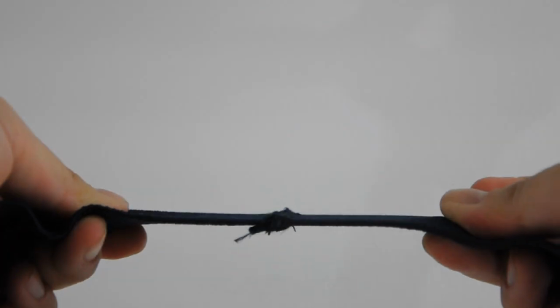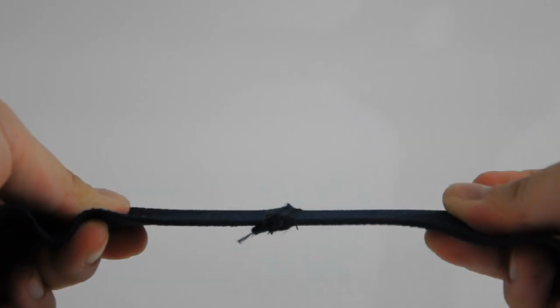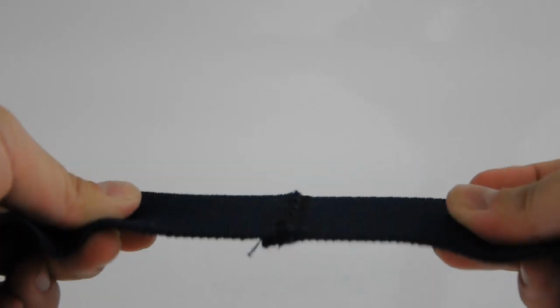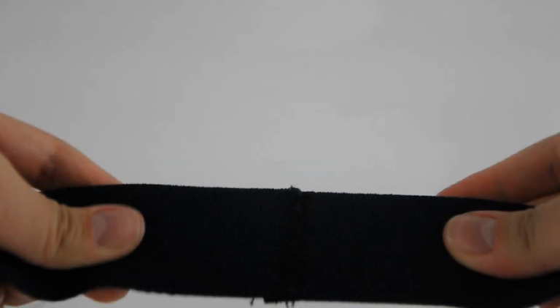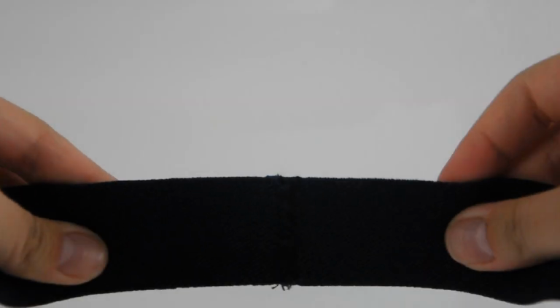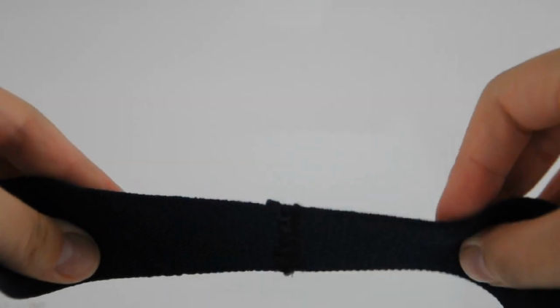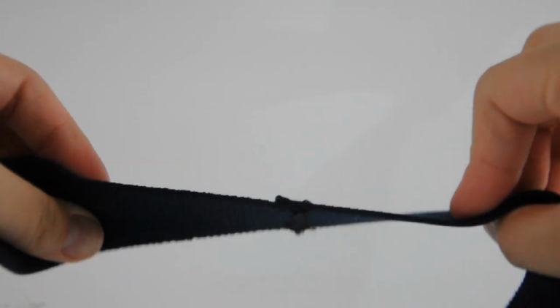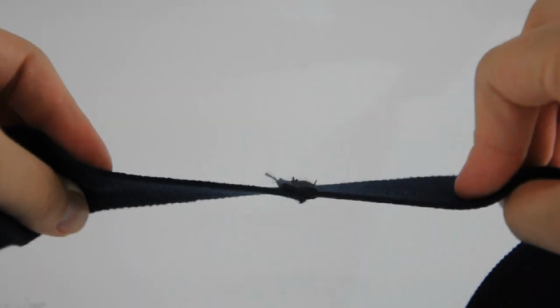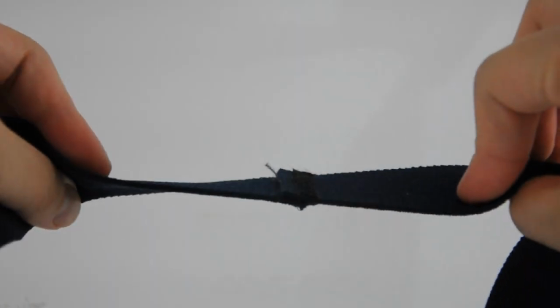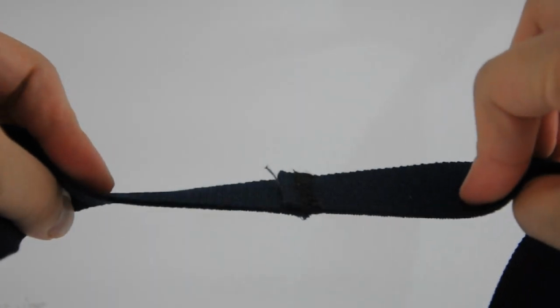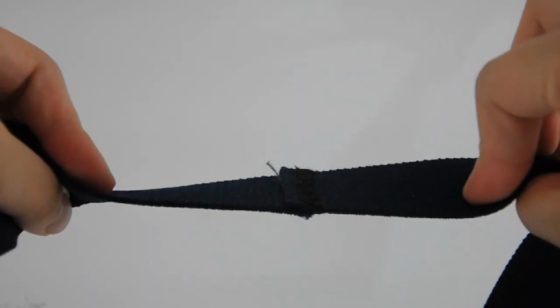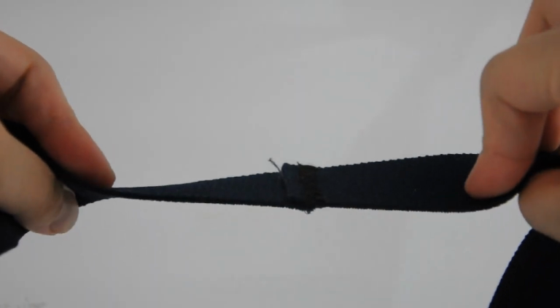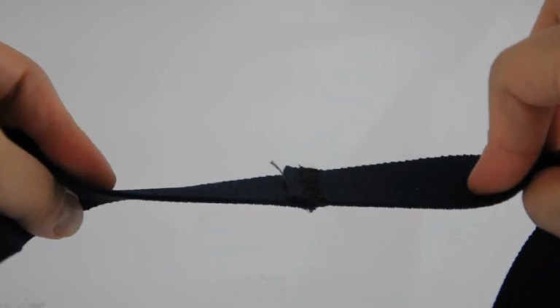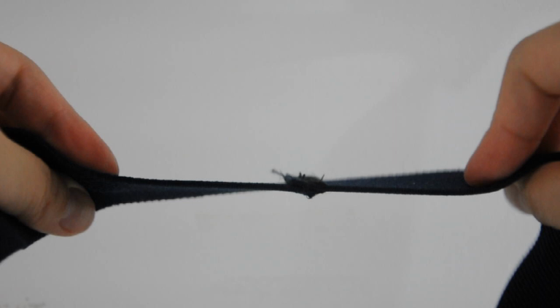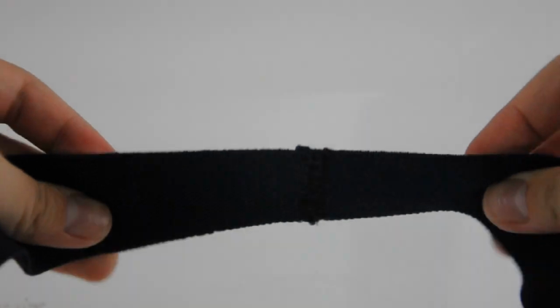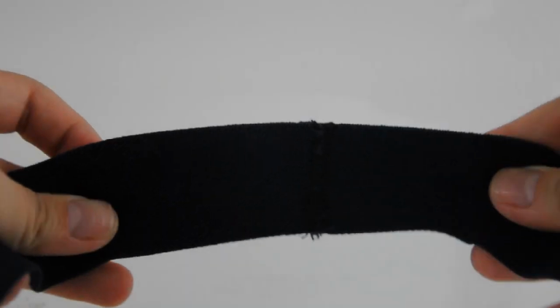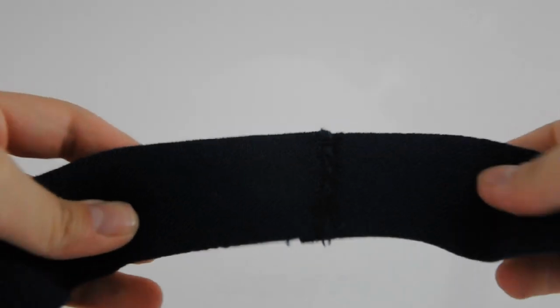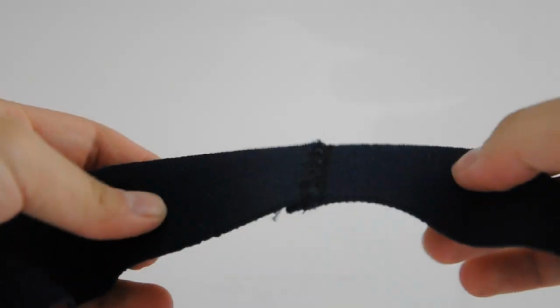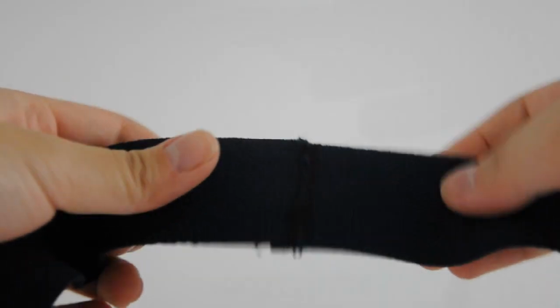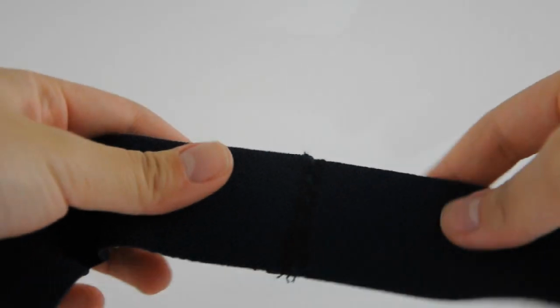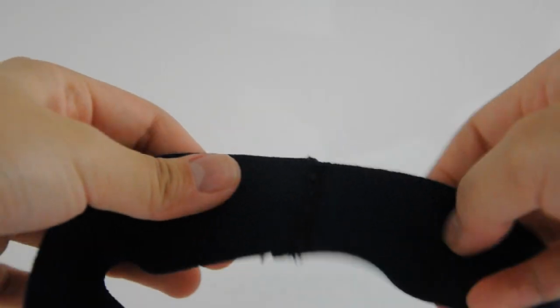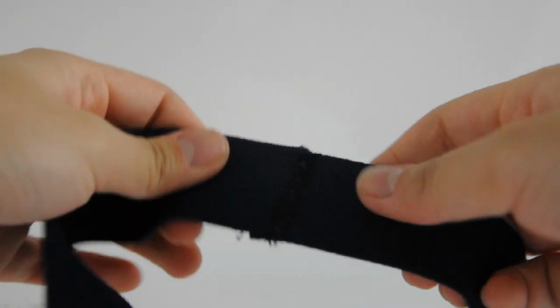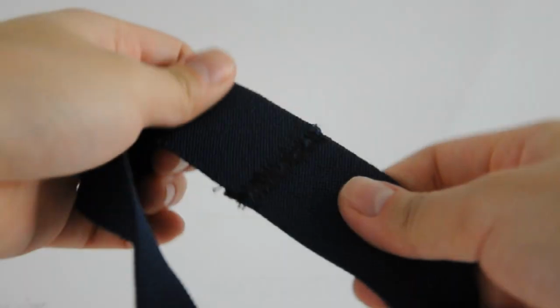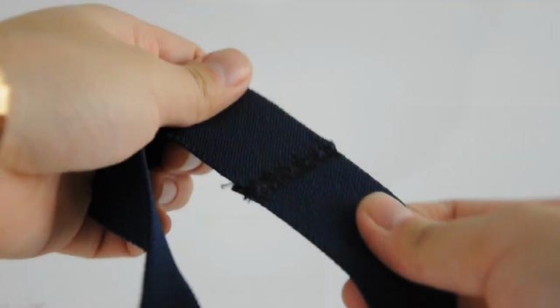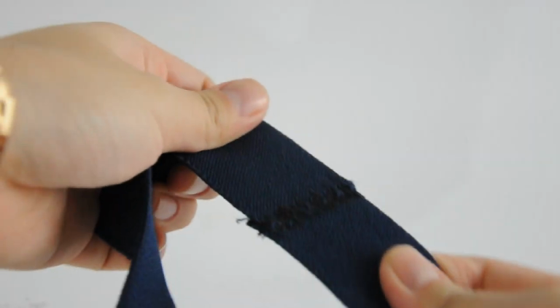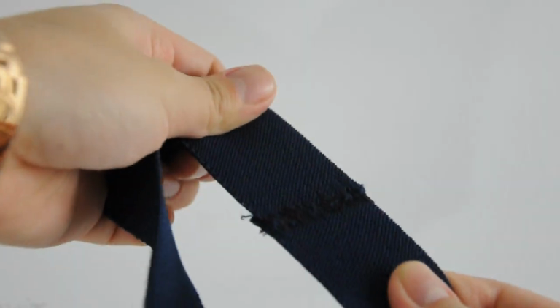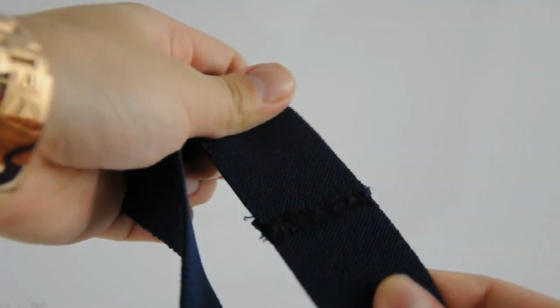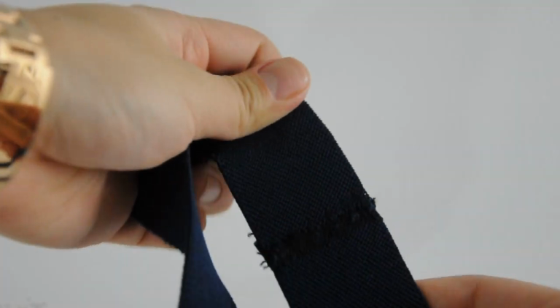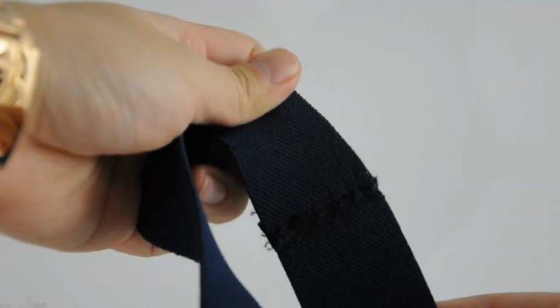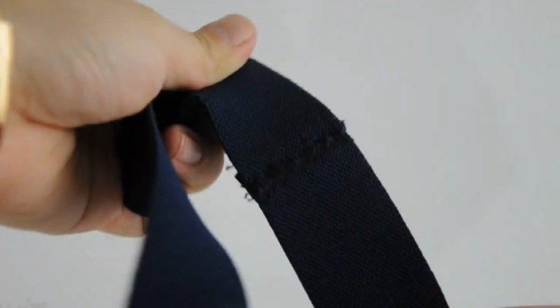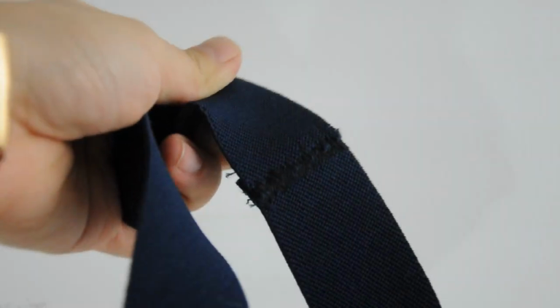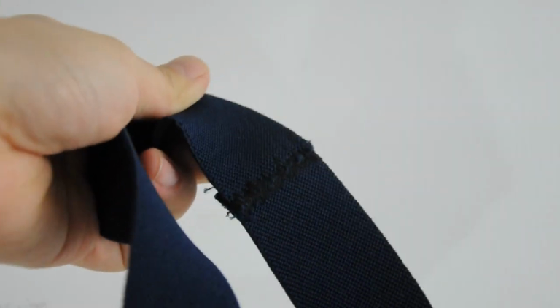Measure a piece of elastic band that sits snugly around your waist and sew the loose ends together using a zigzag stitch.